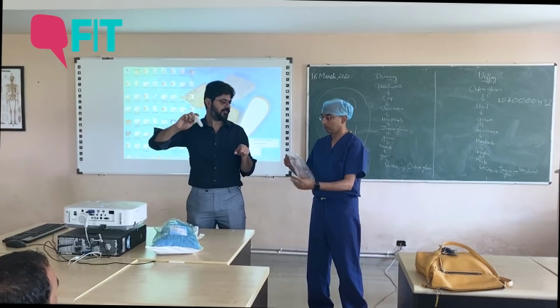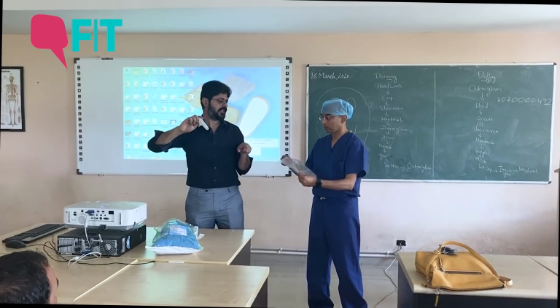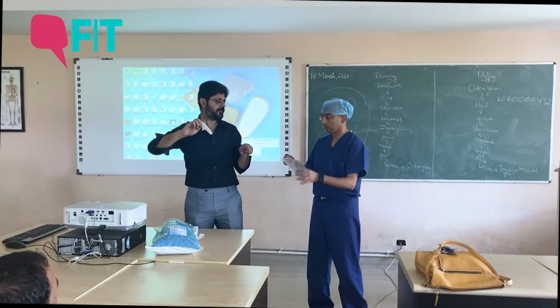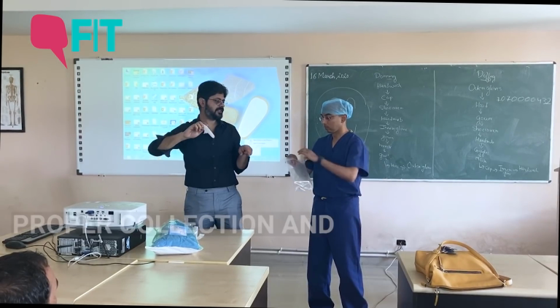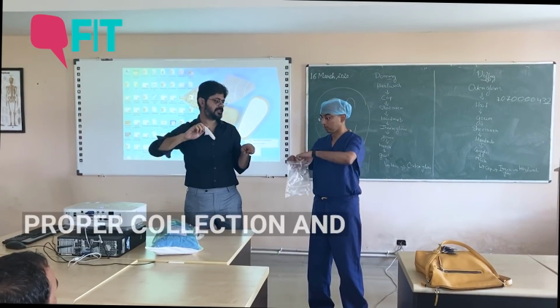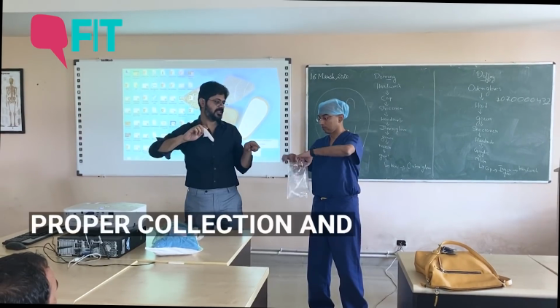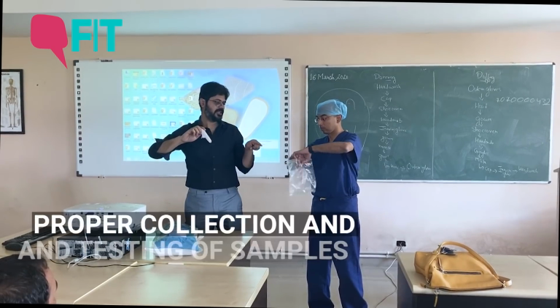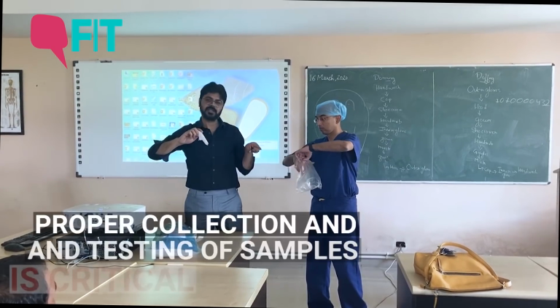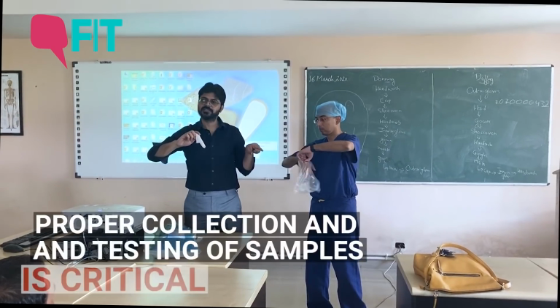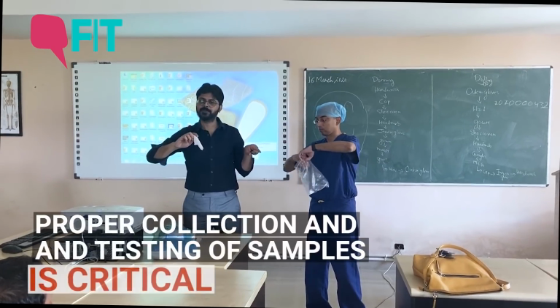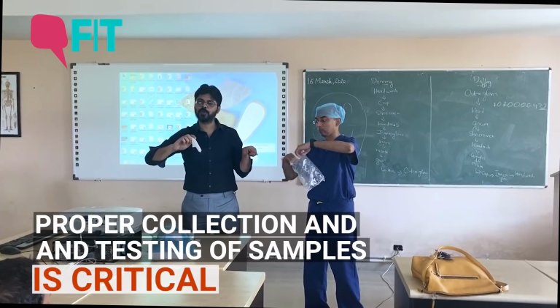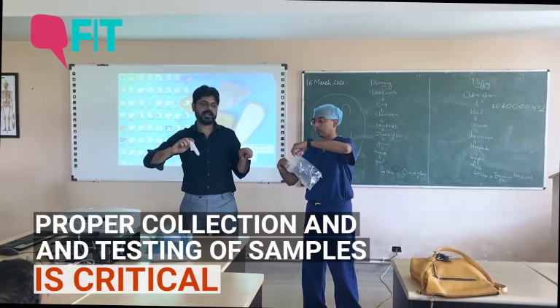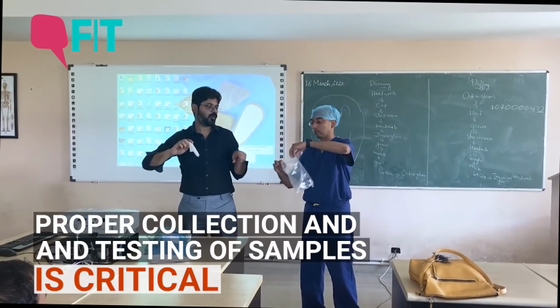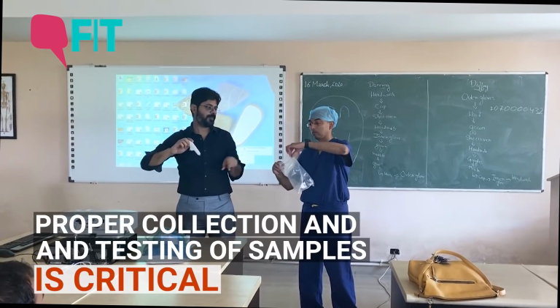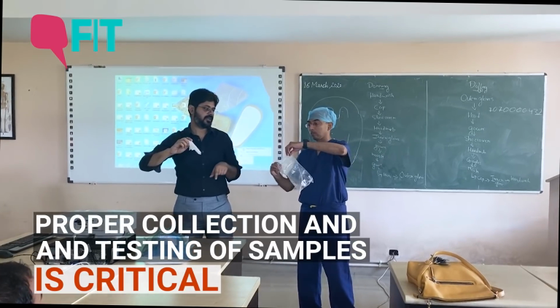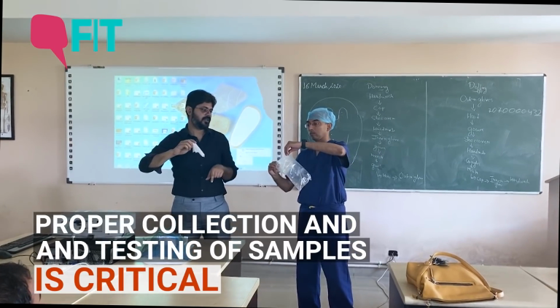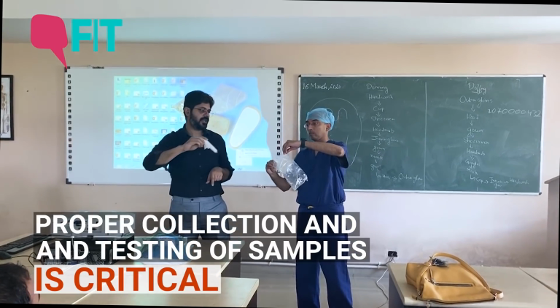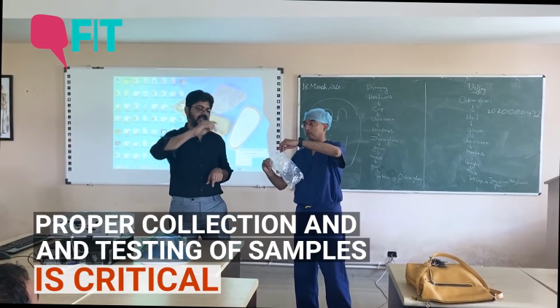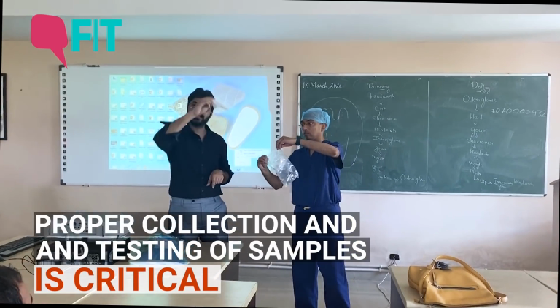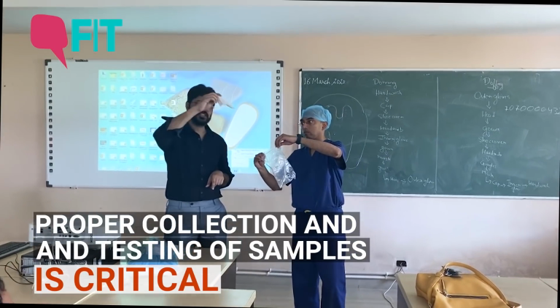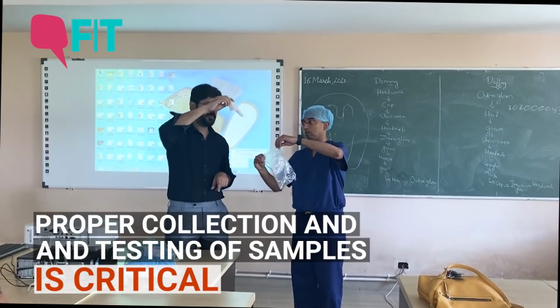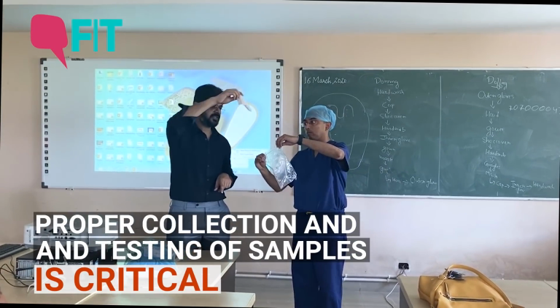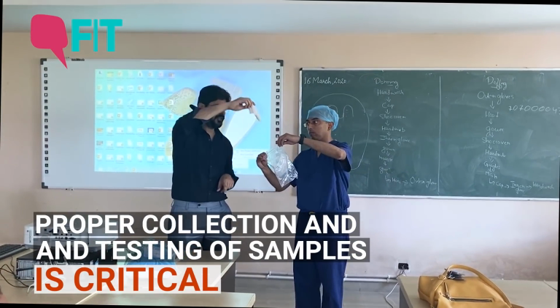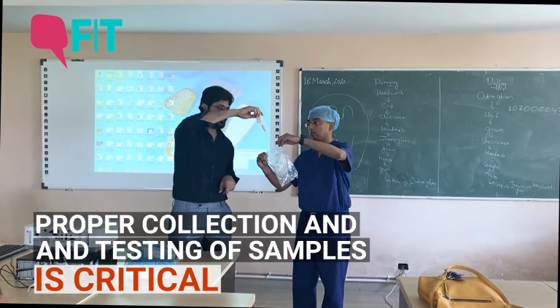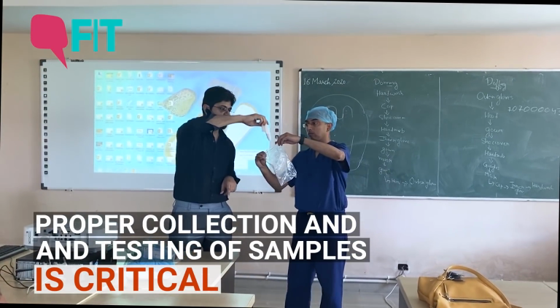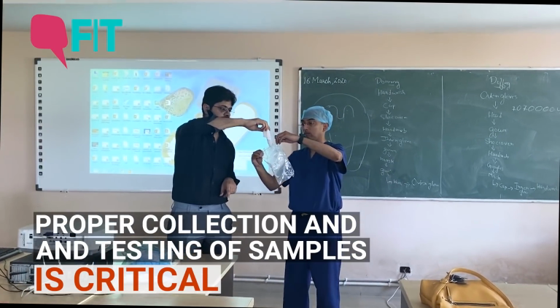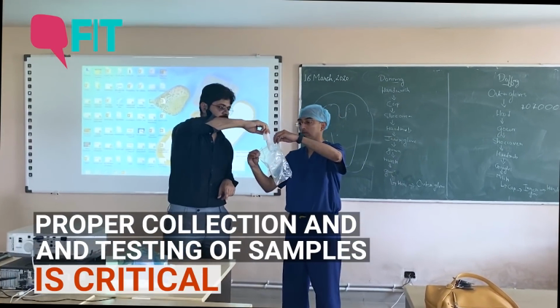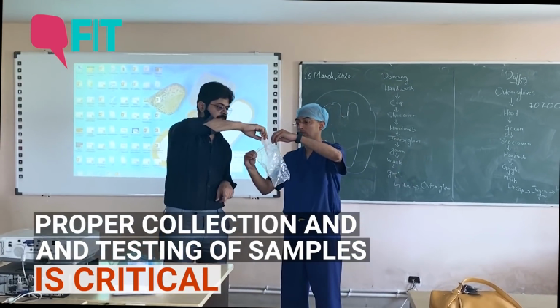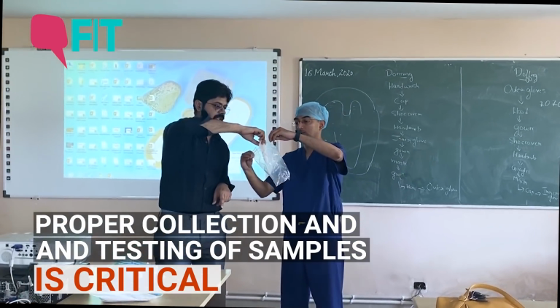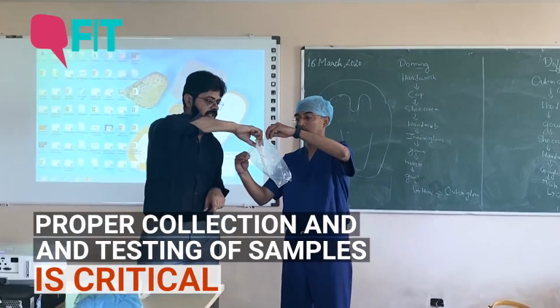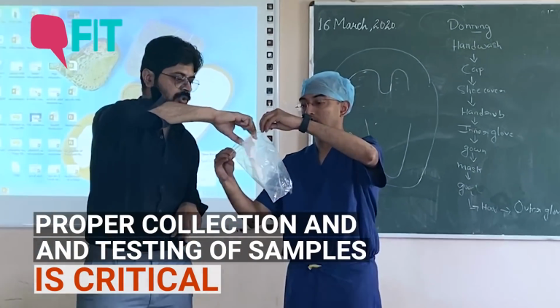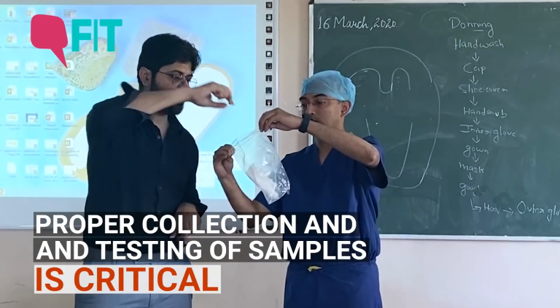He will keep this Ziploc bag open, and this person will drop the sample into it from the top.